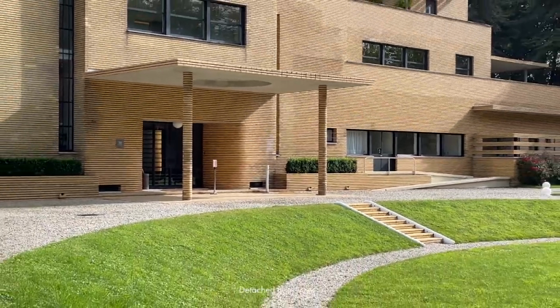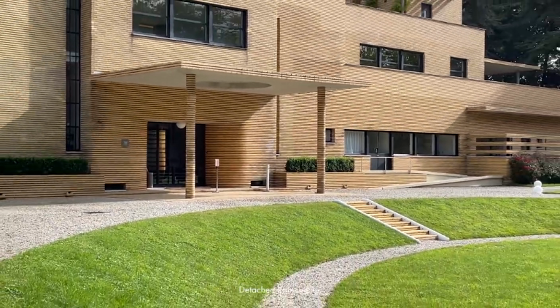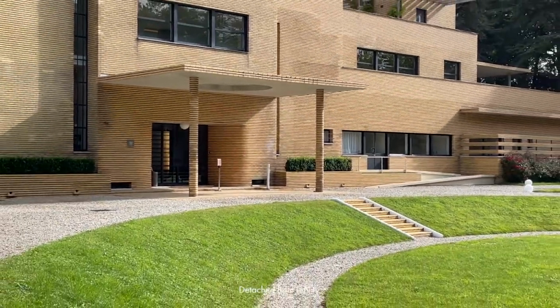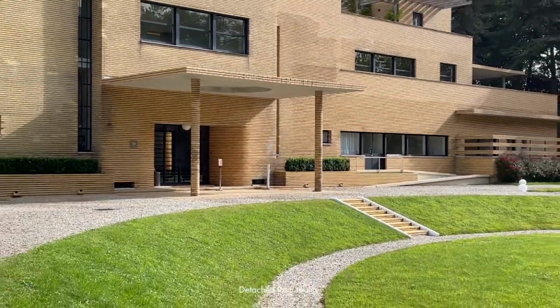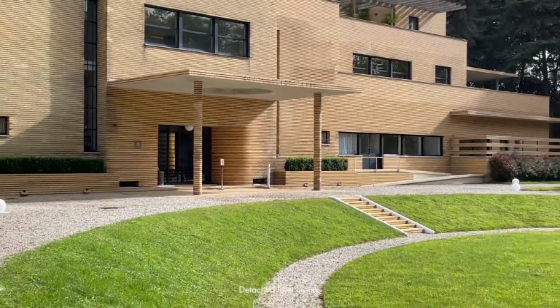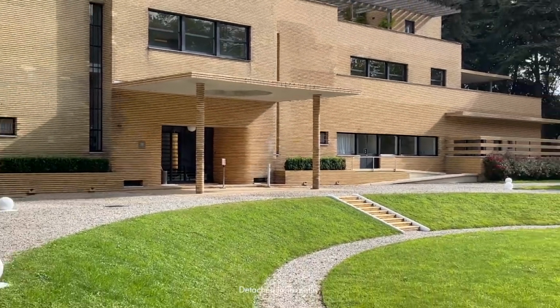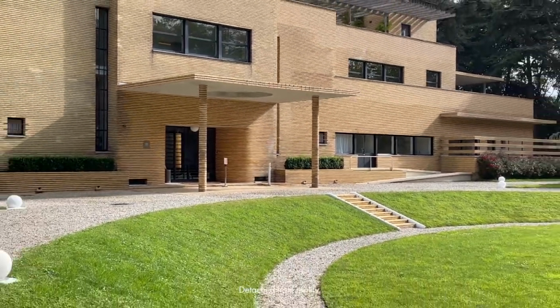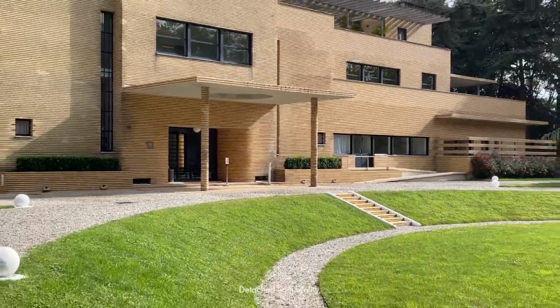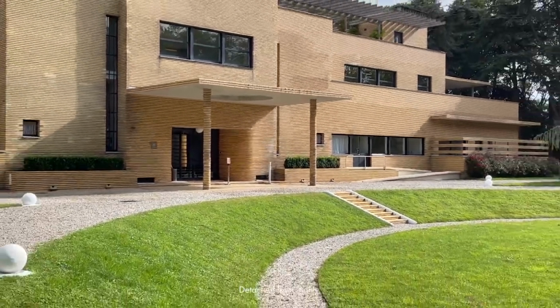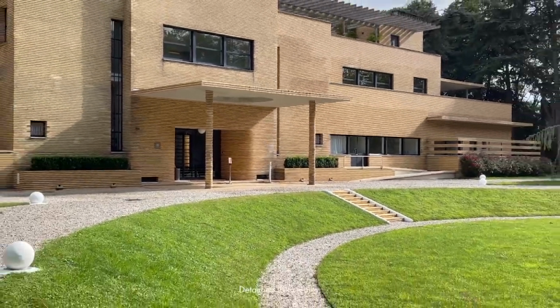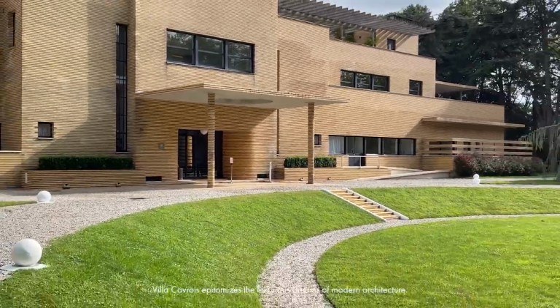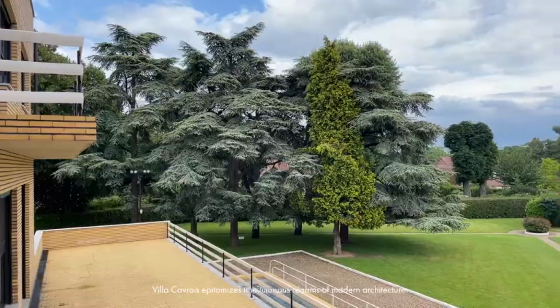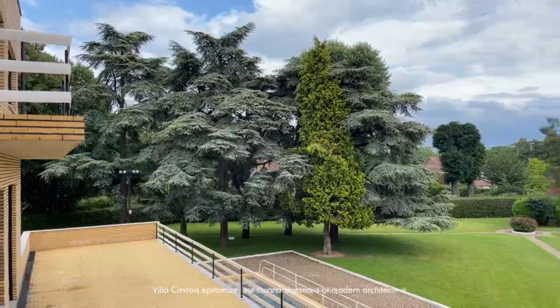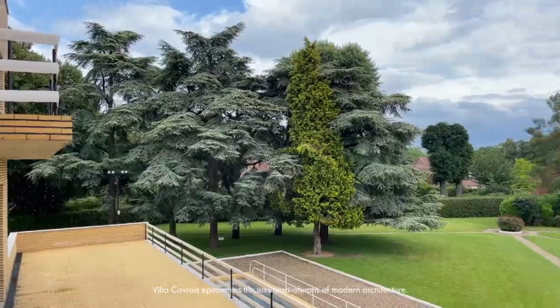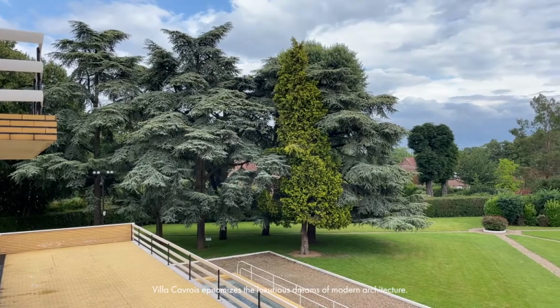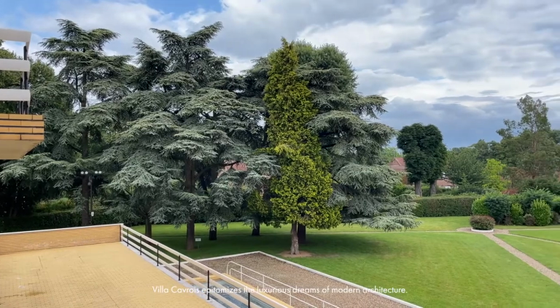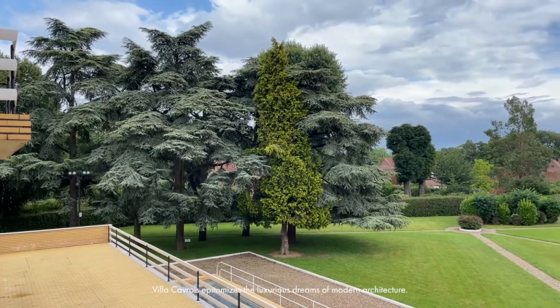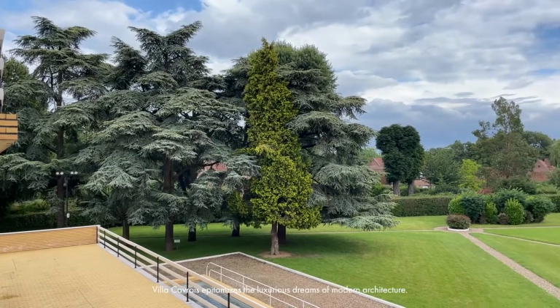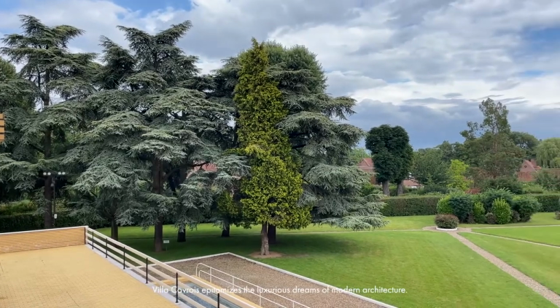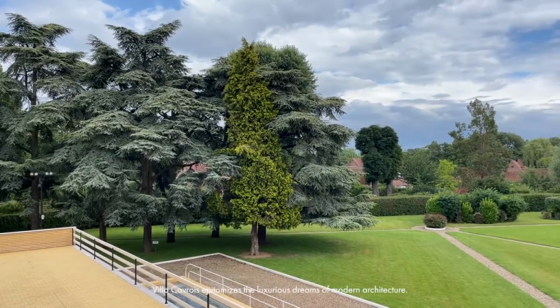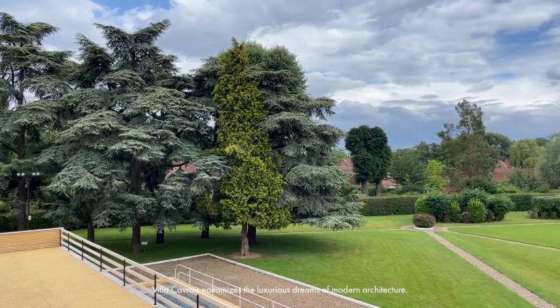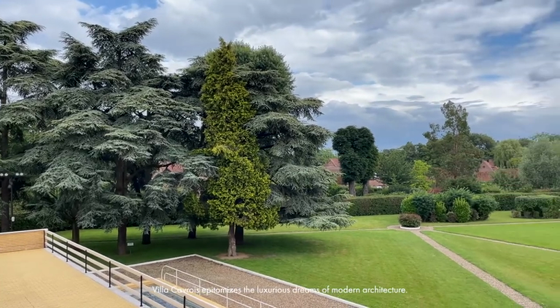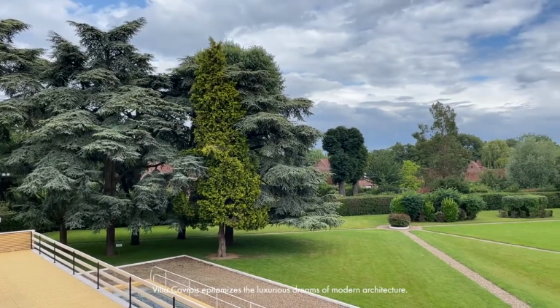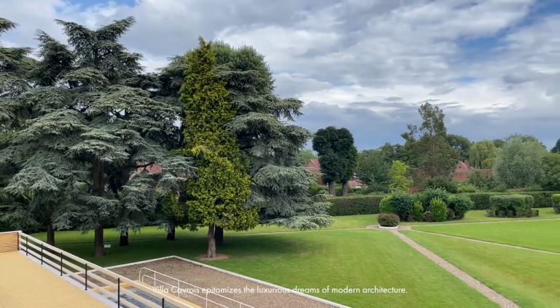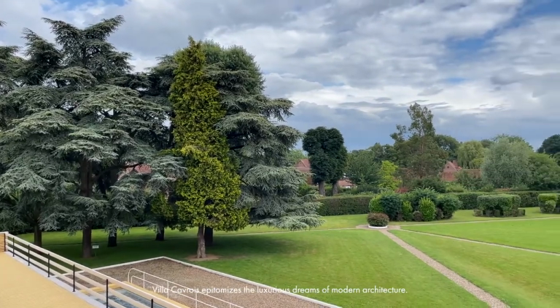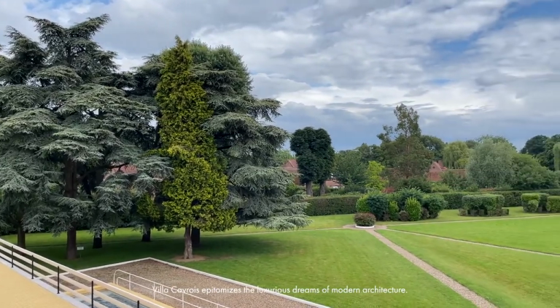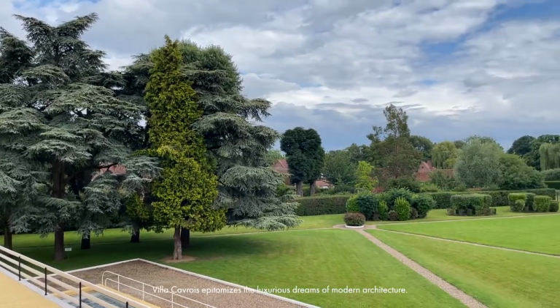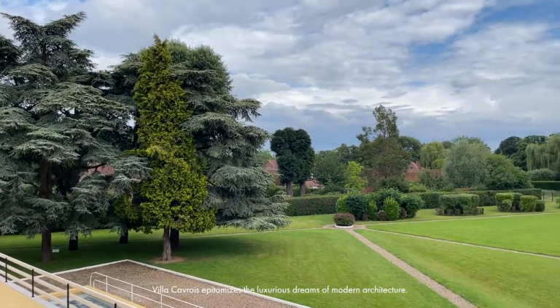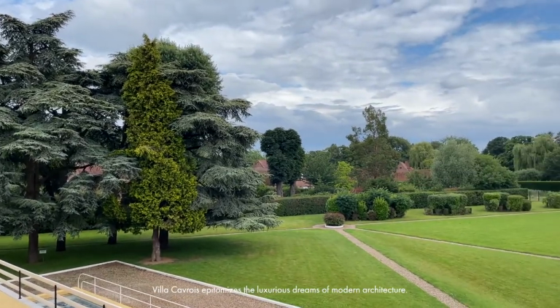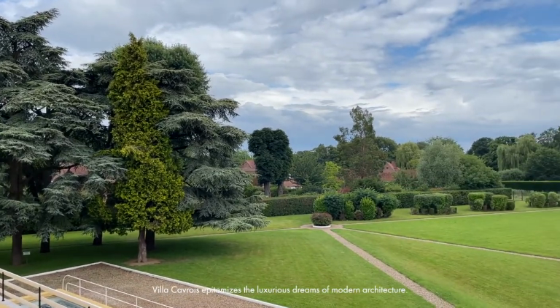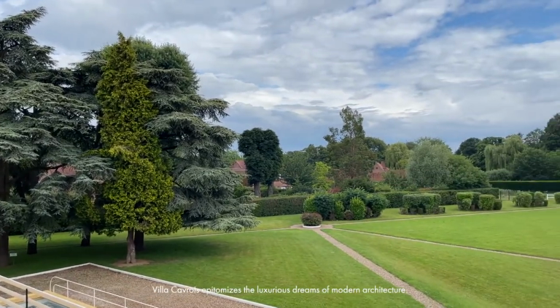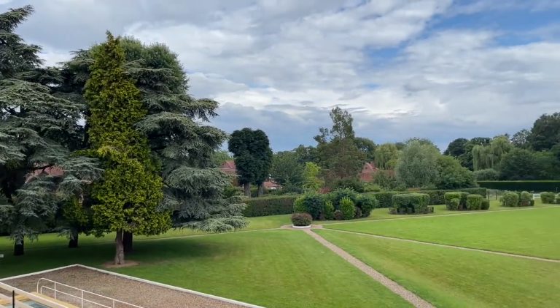Detached from reality, Villa Cavoie optimizes the luxurious dreams of modern architecture.